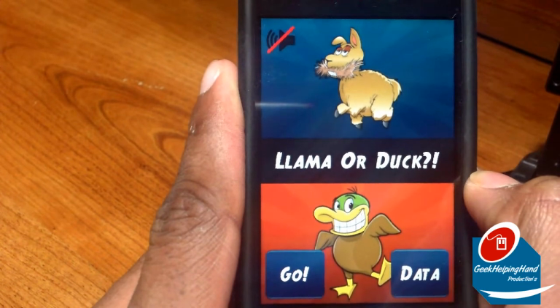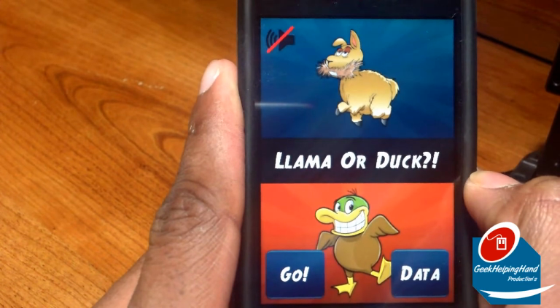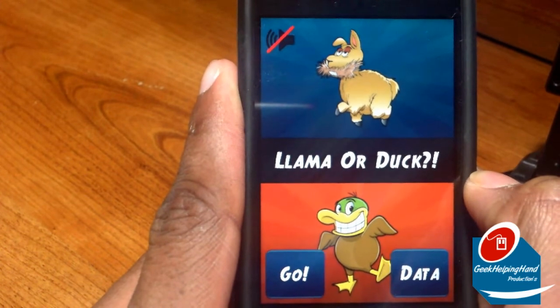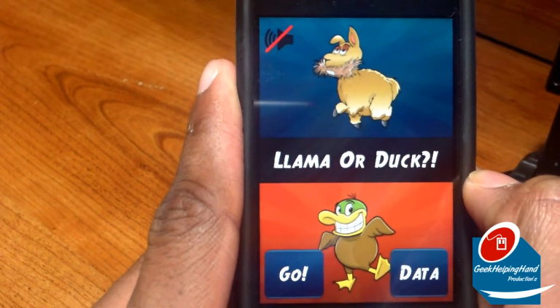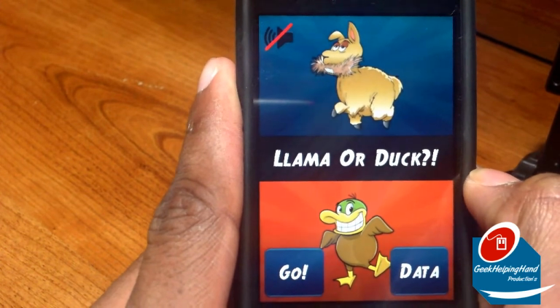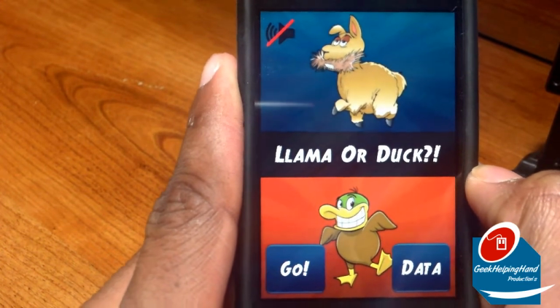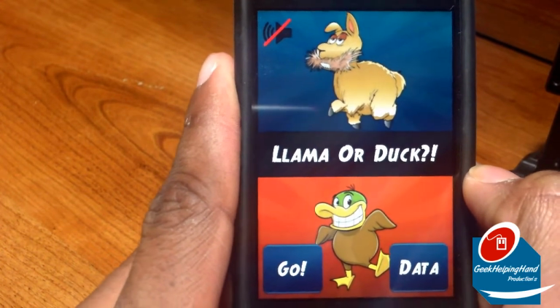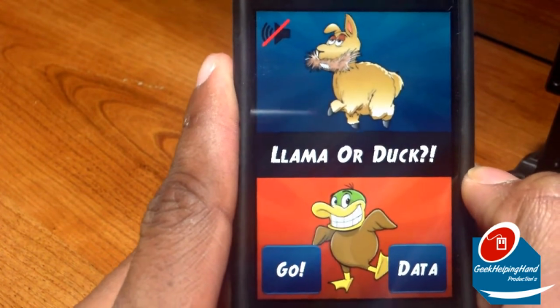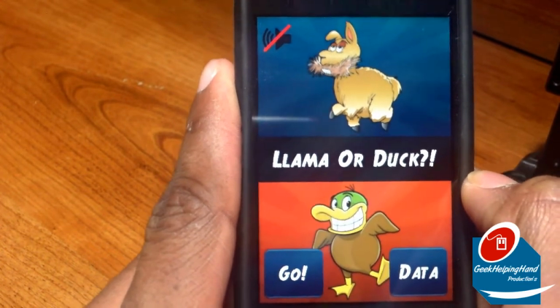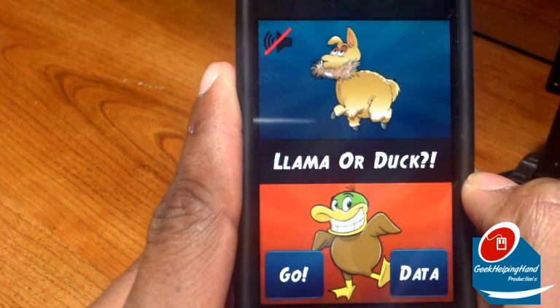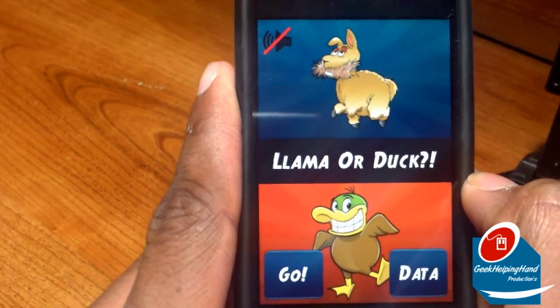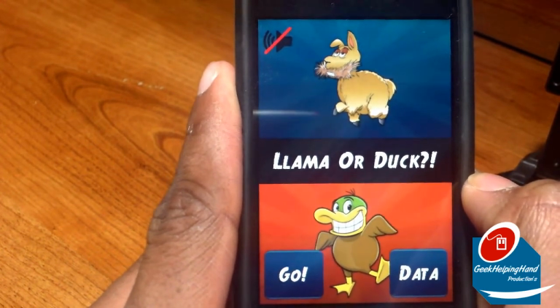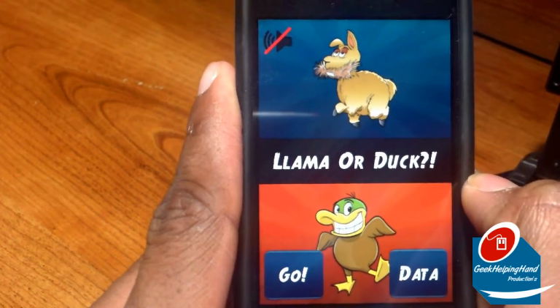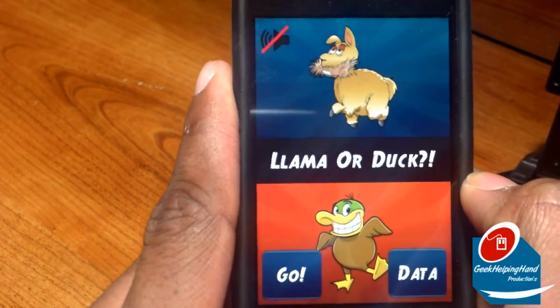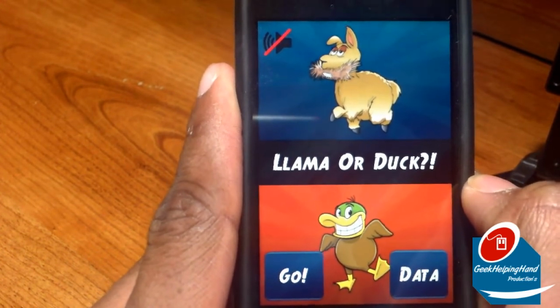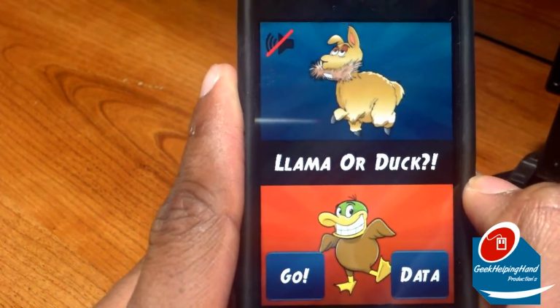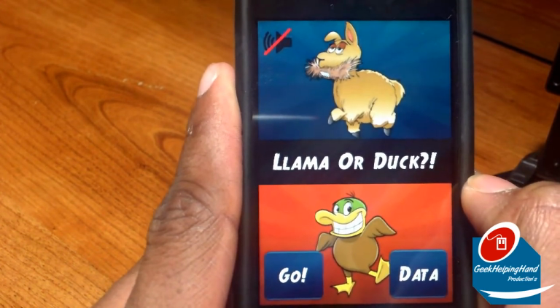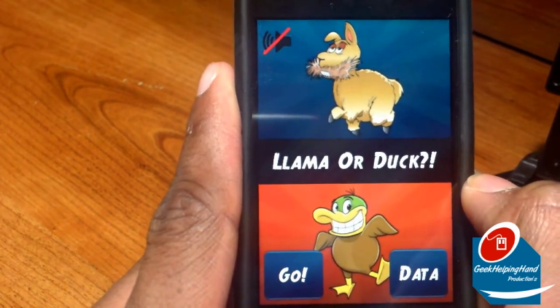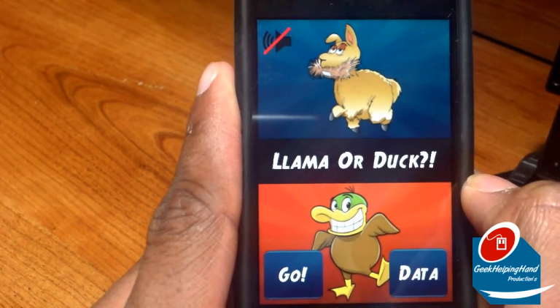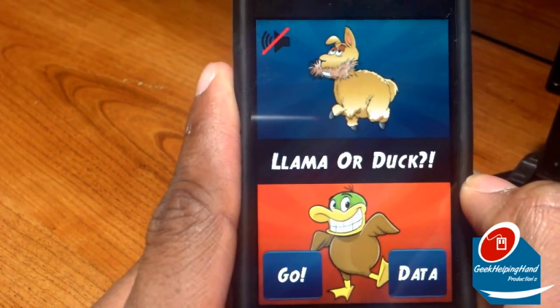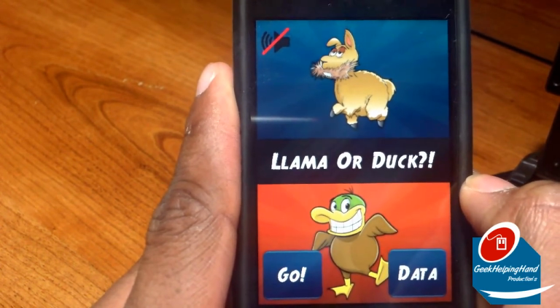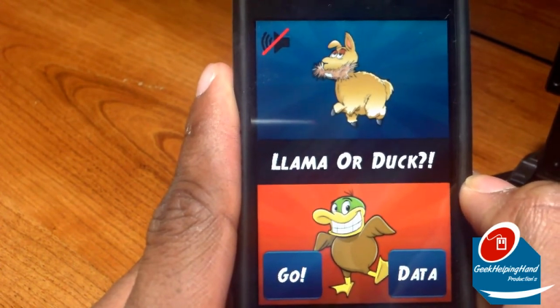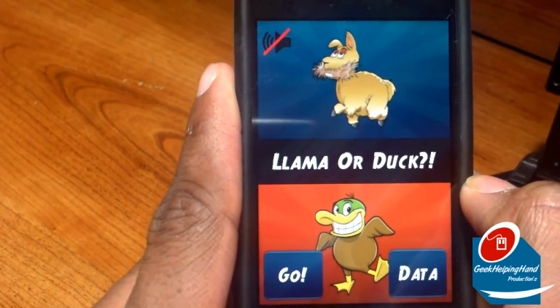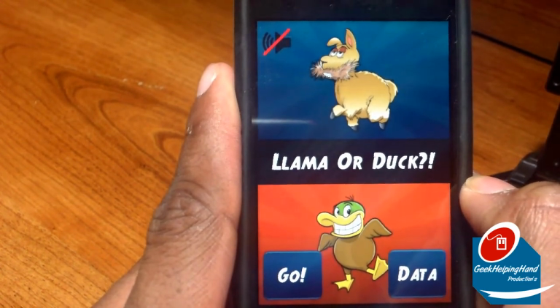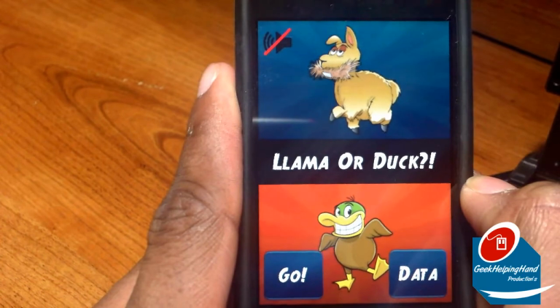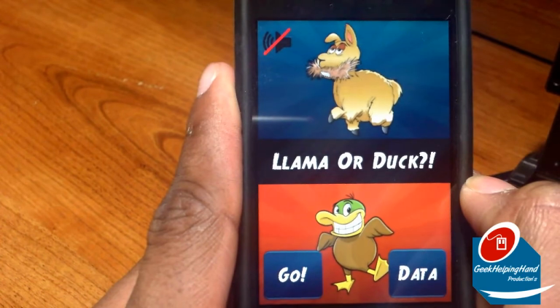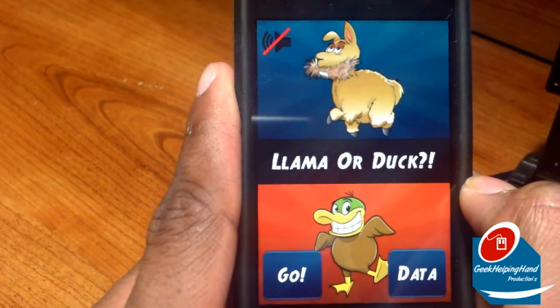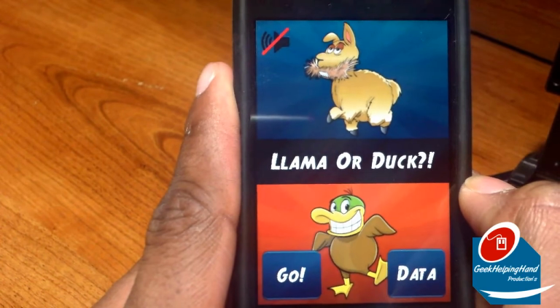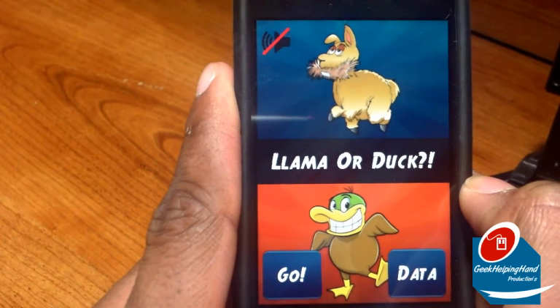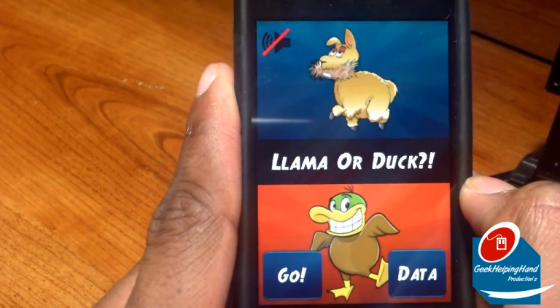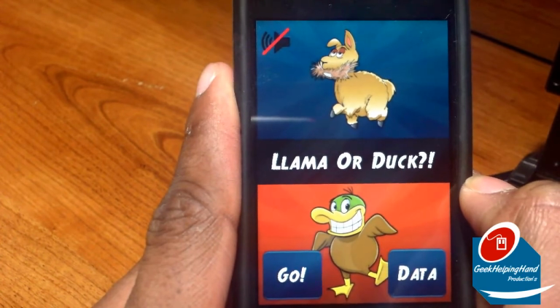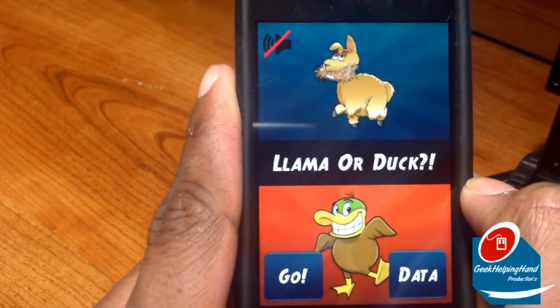So we have a Llama eating some hay, and we have a Dug that looks like it's on crack — sorry for the language, but you know what, basically what I said.